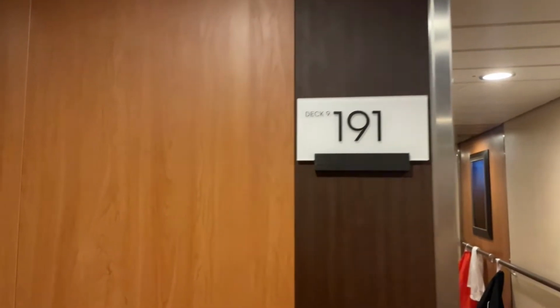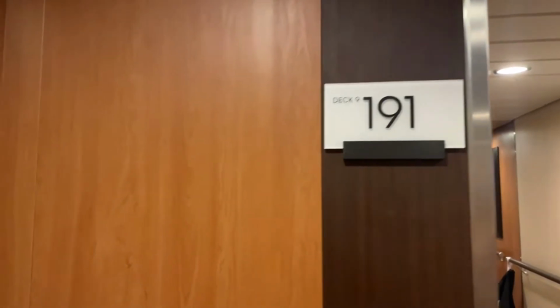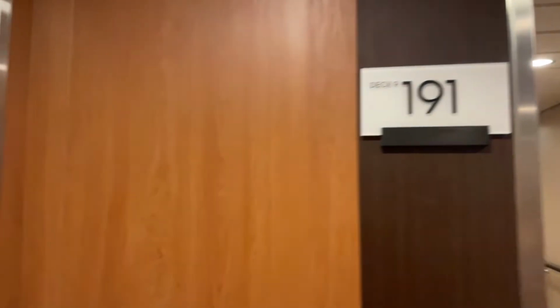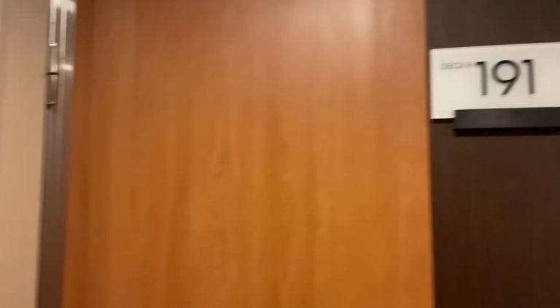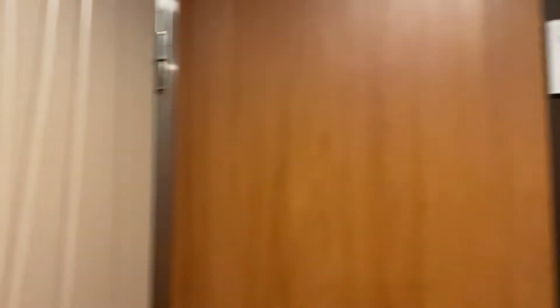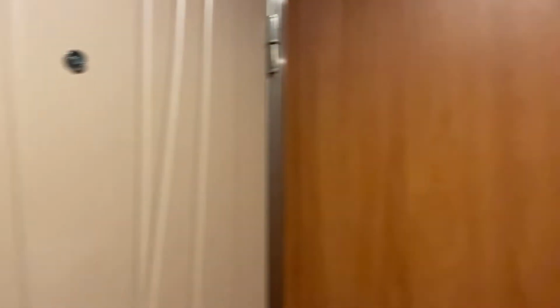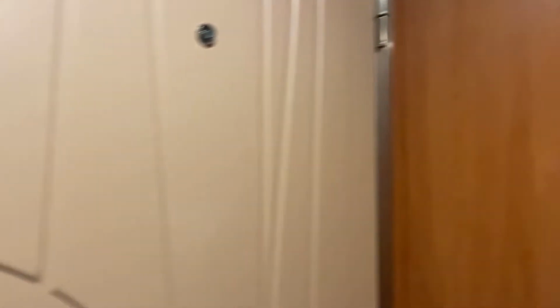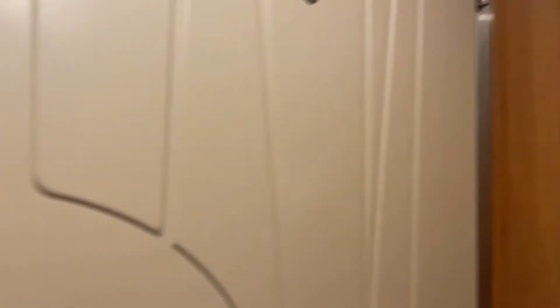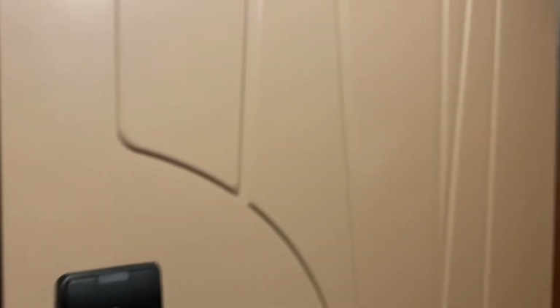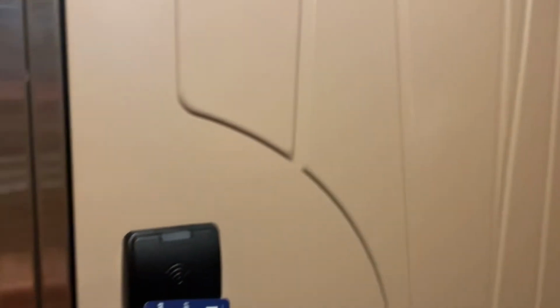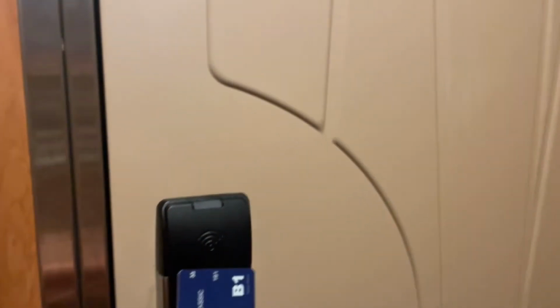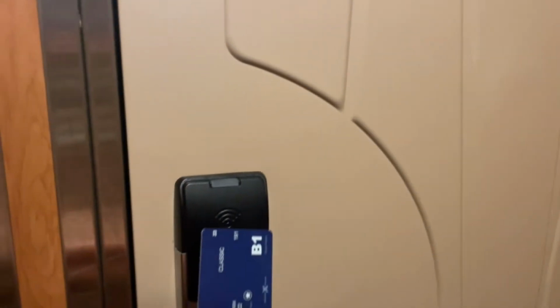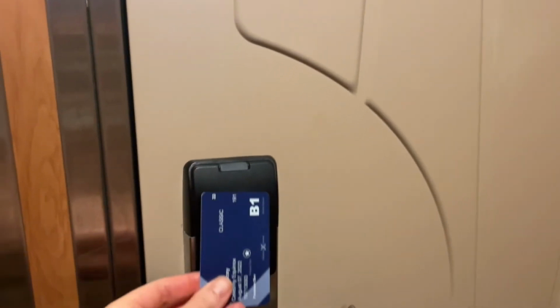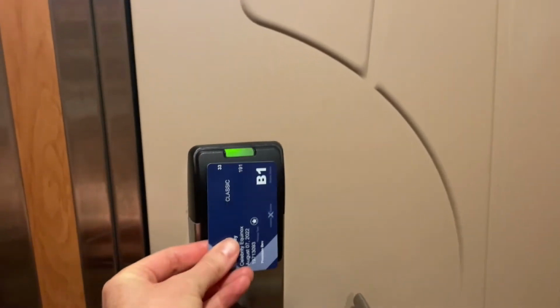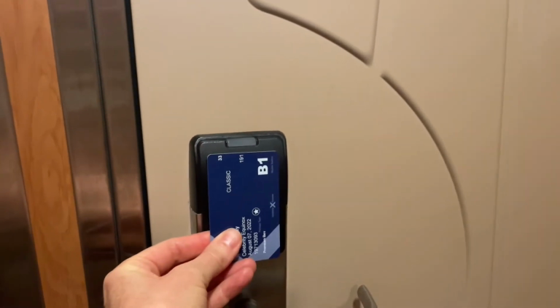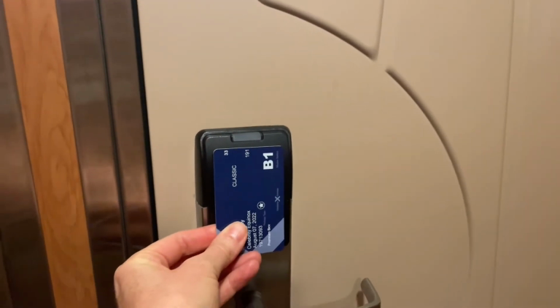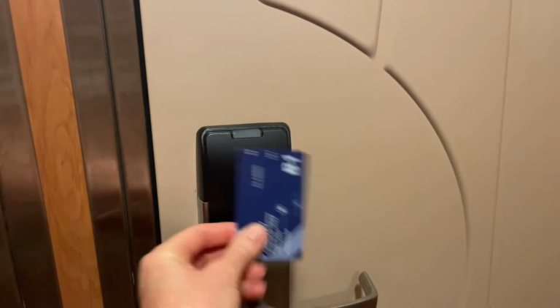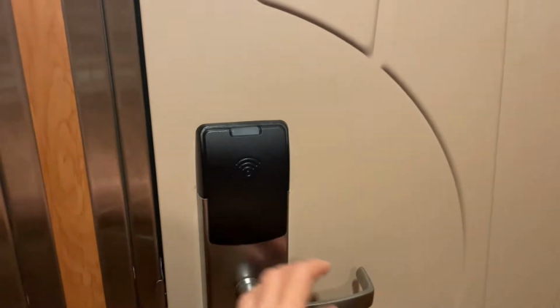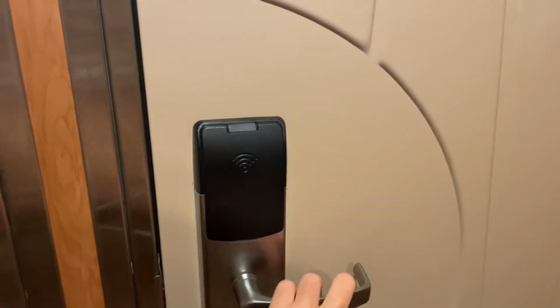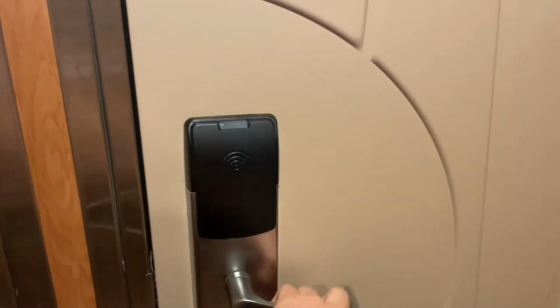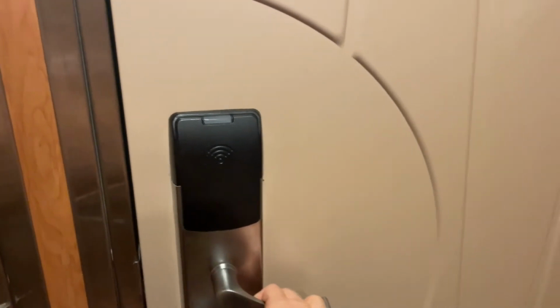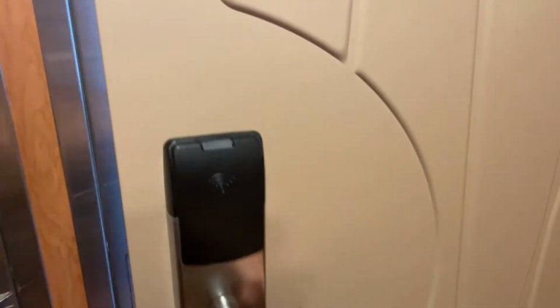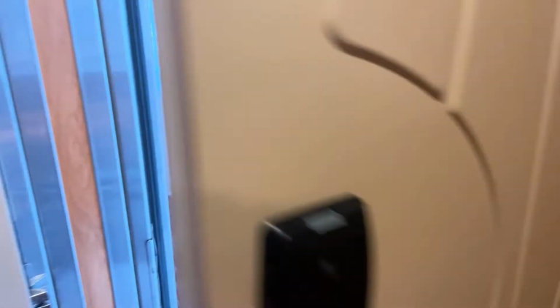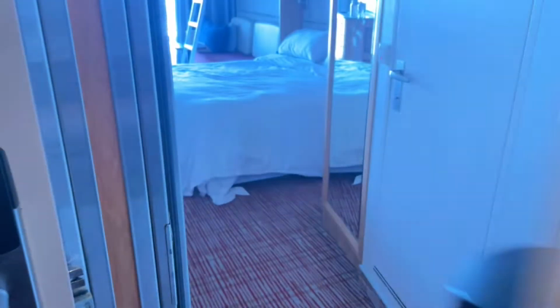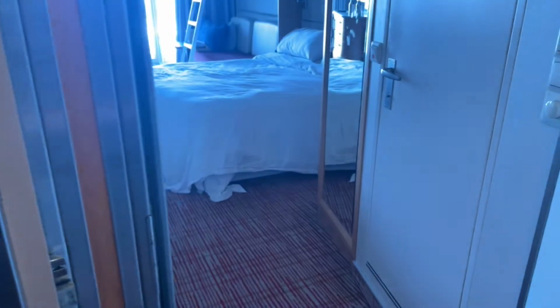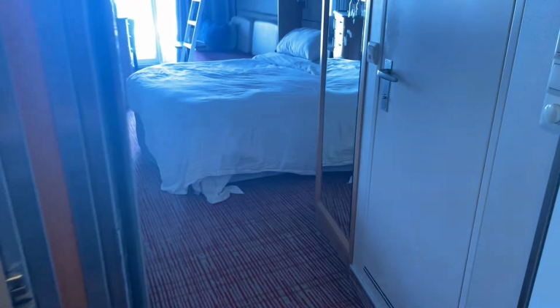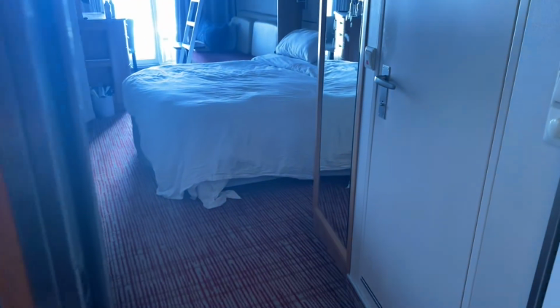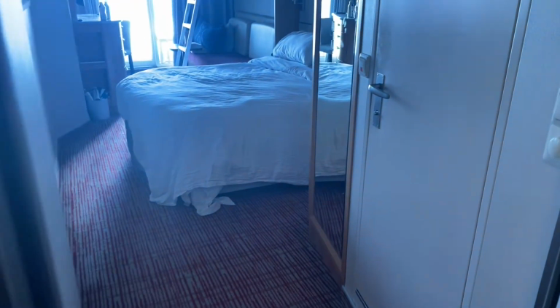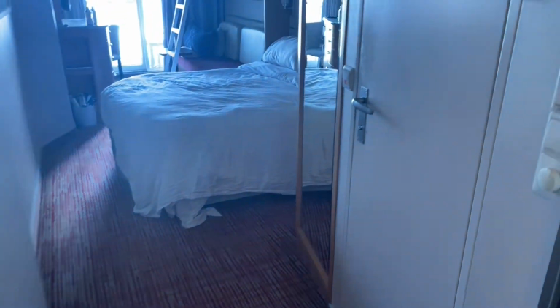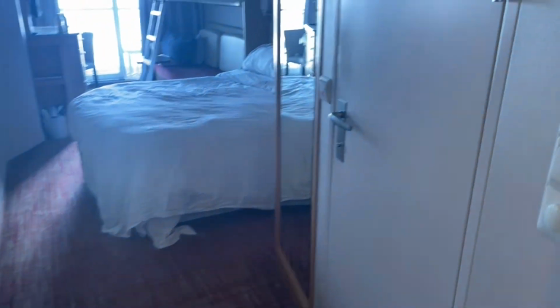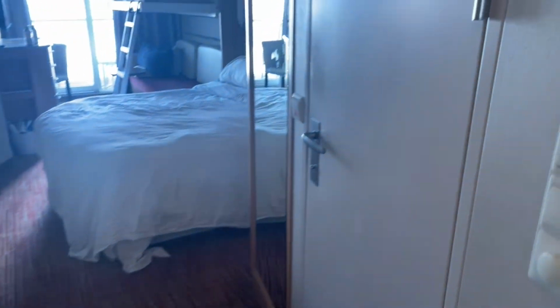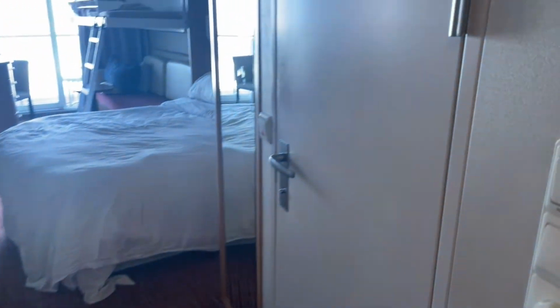To open the door you simply just tap your card against the door, wait for the green light and pull the handle down to open.